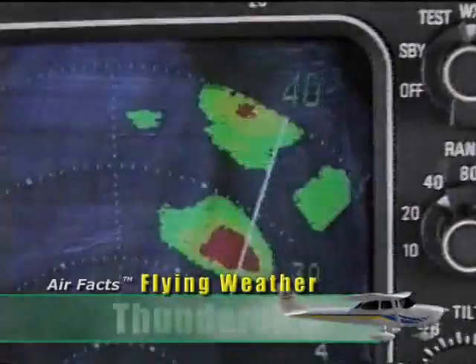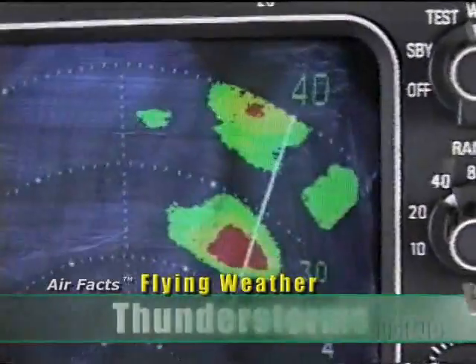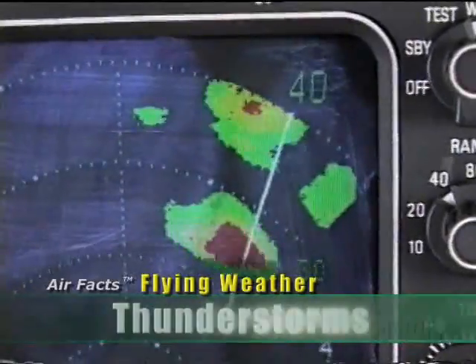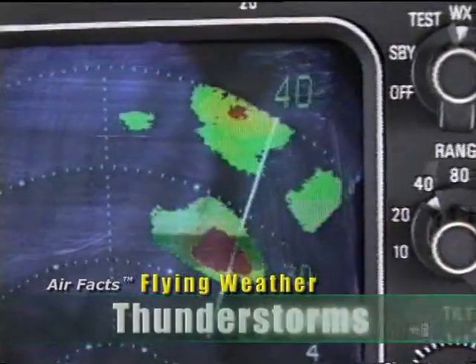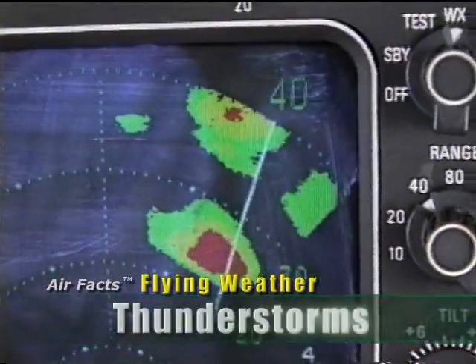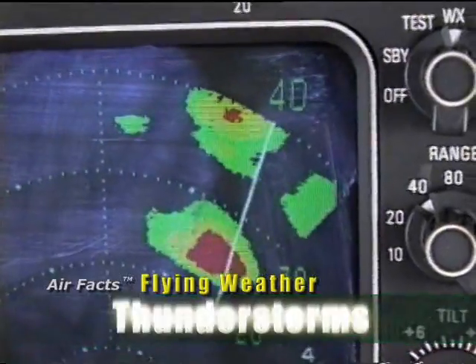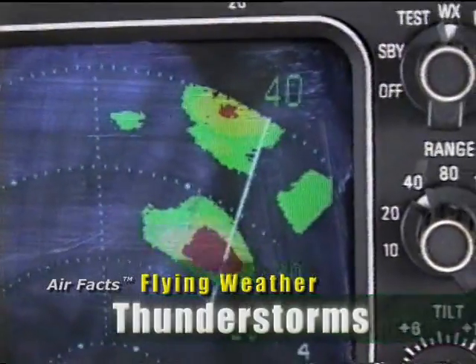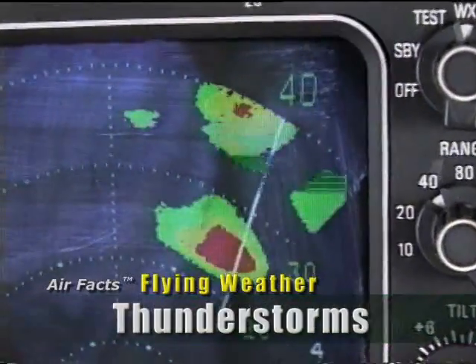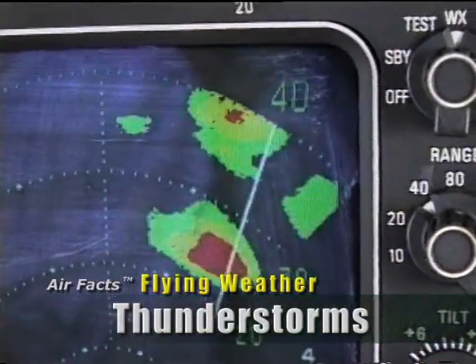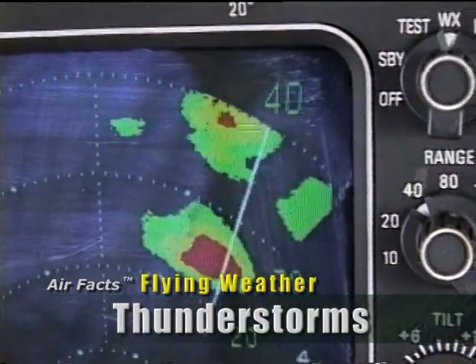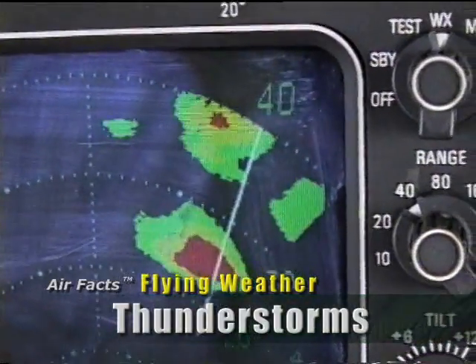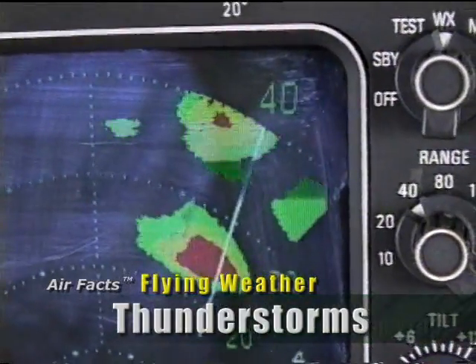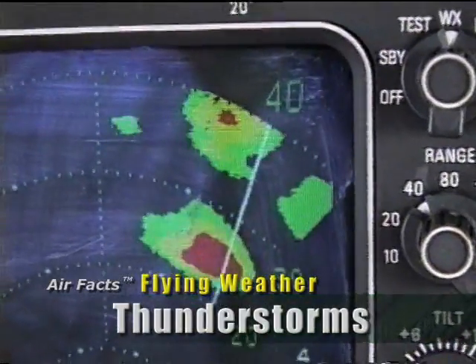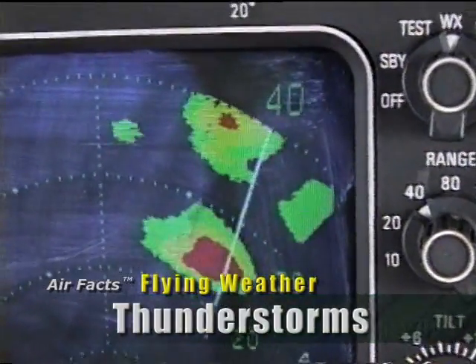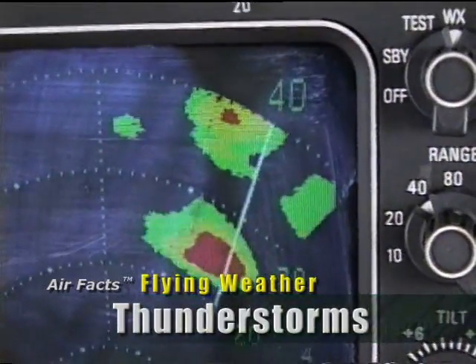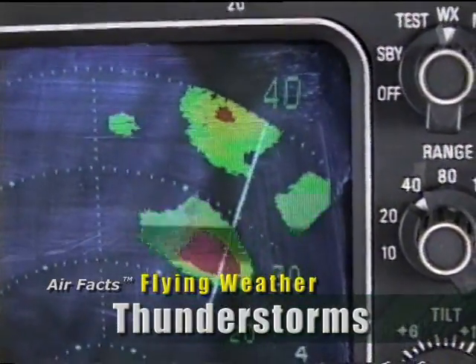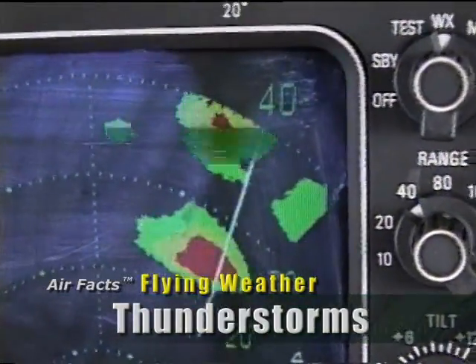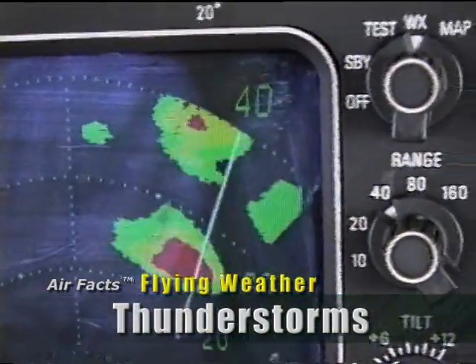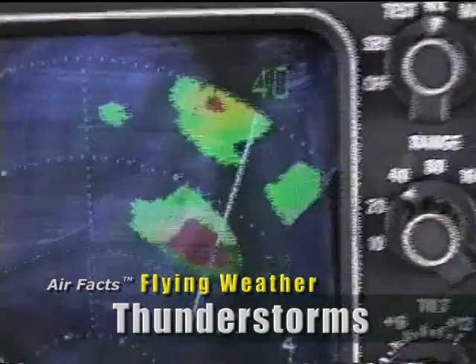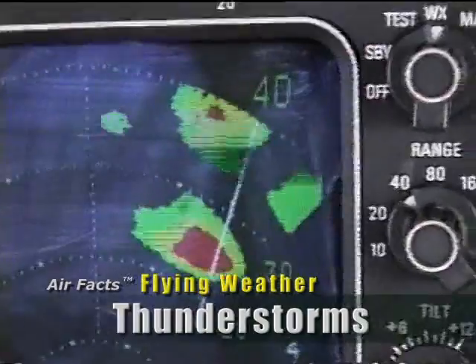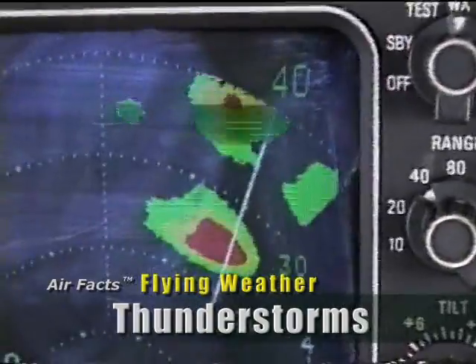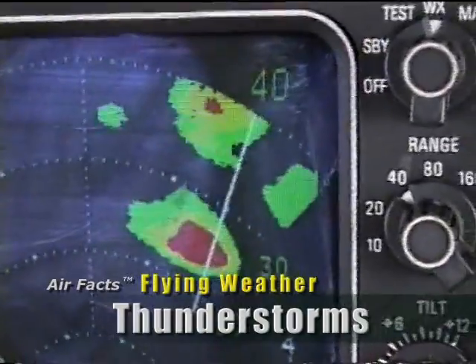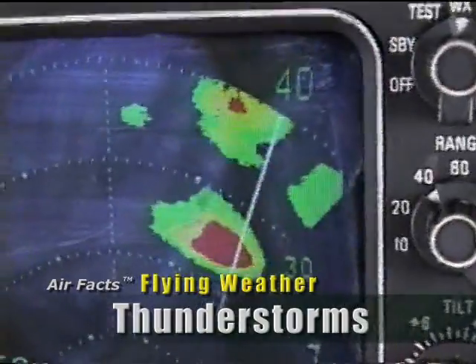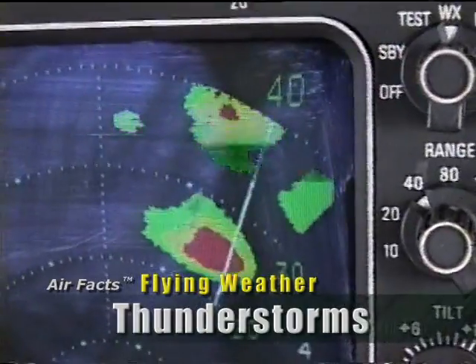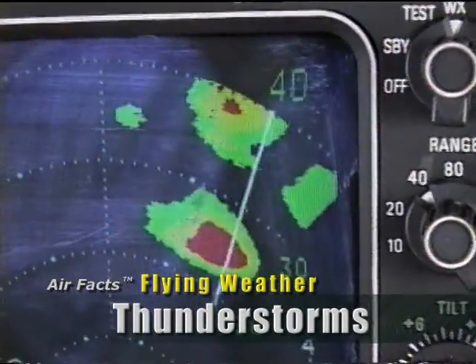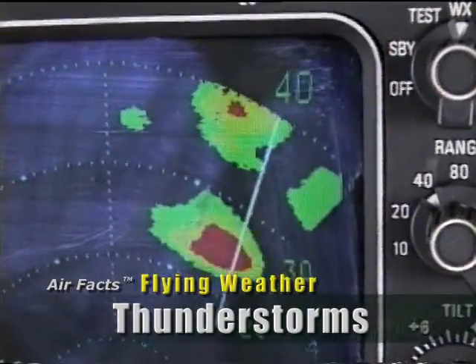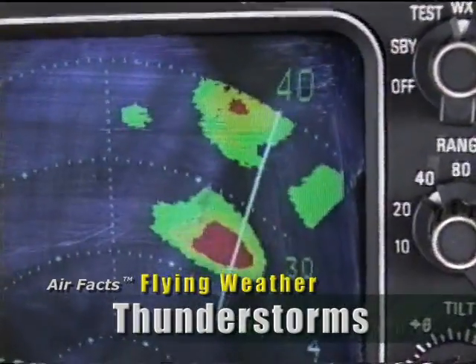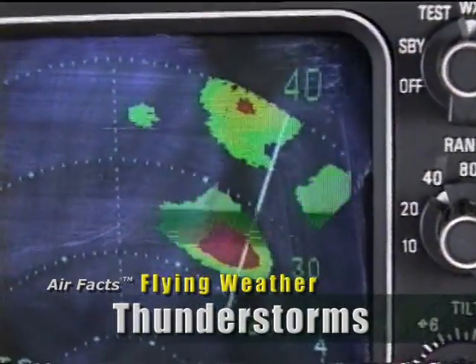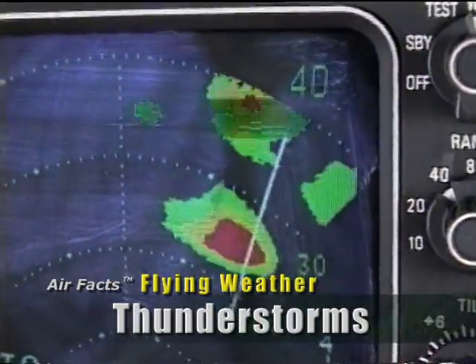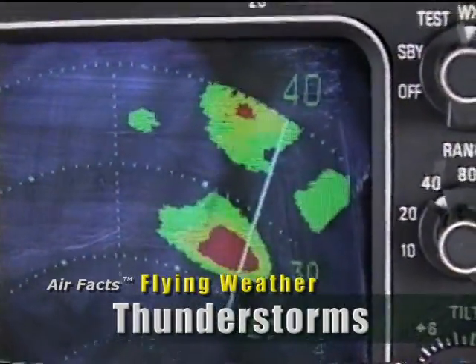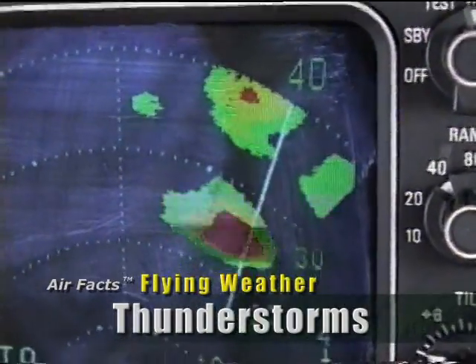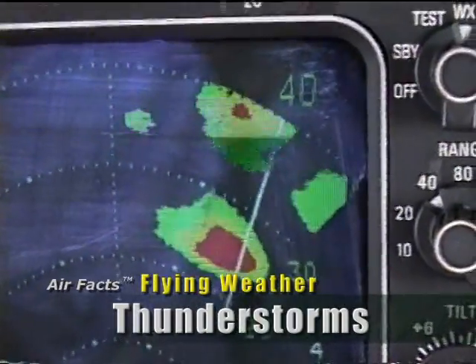I've altered course and descended to 9,000 feet. The goal is to remain clear of clouds as well as clear of any rainfall.